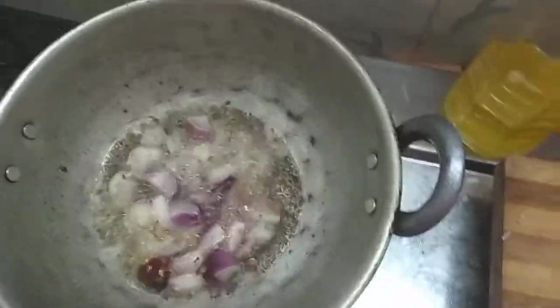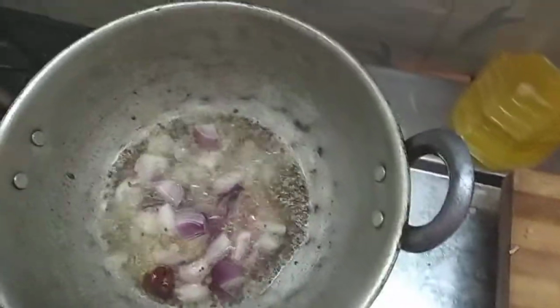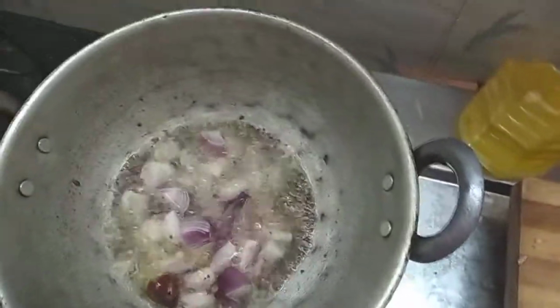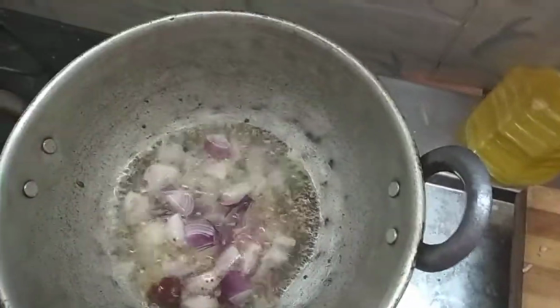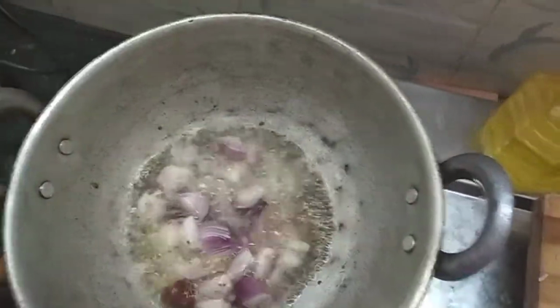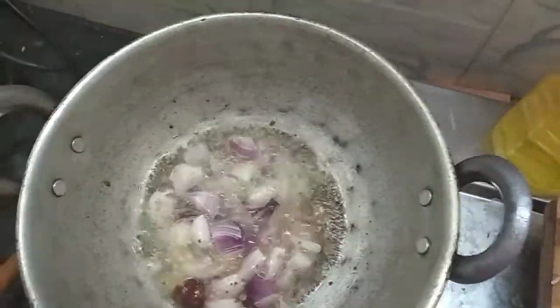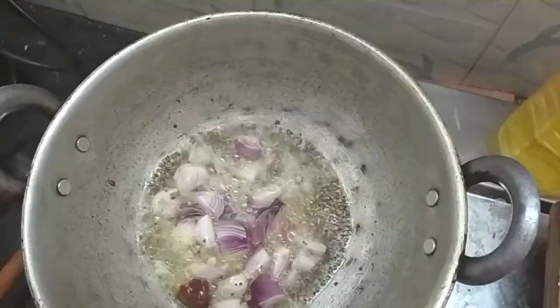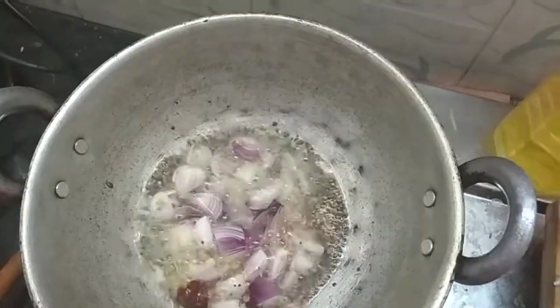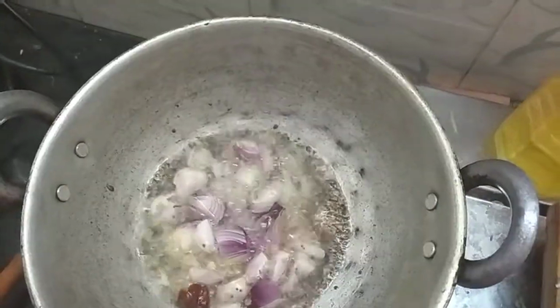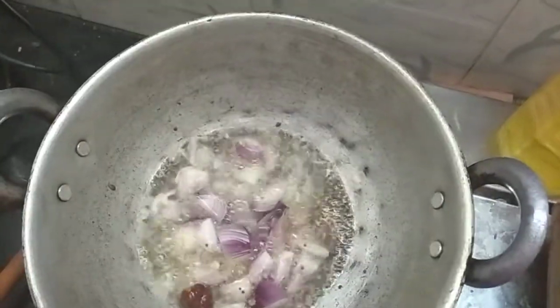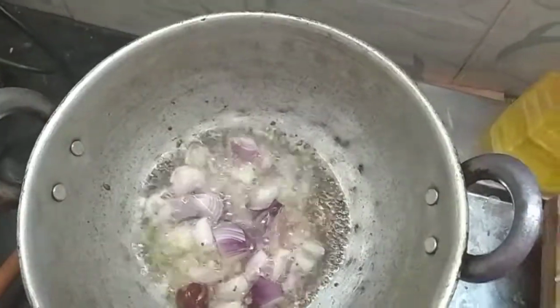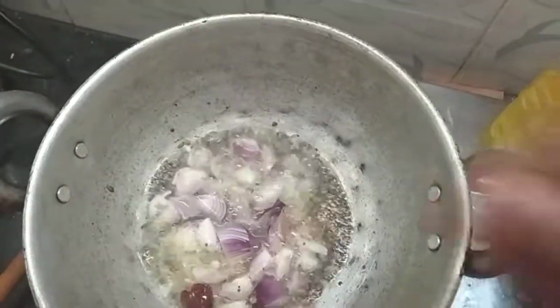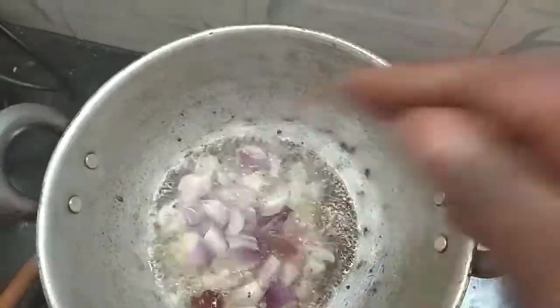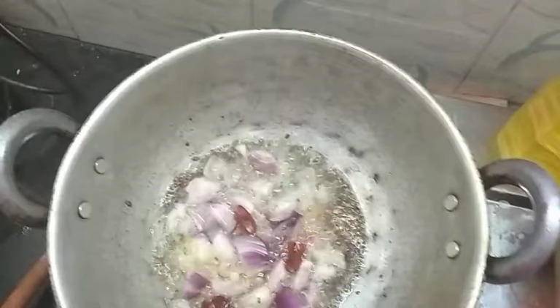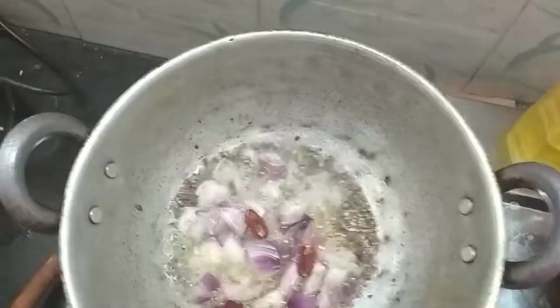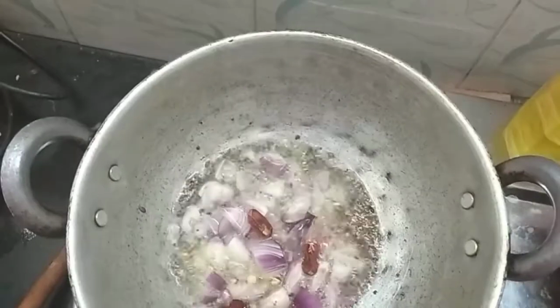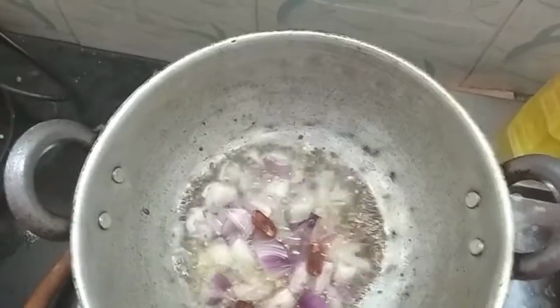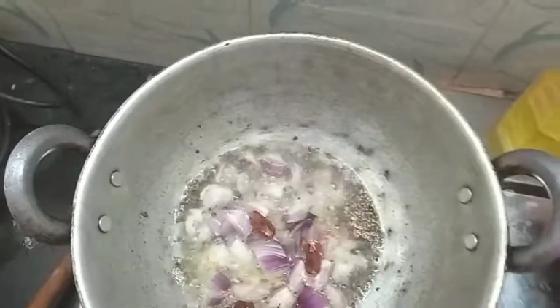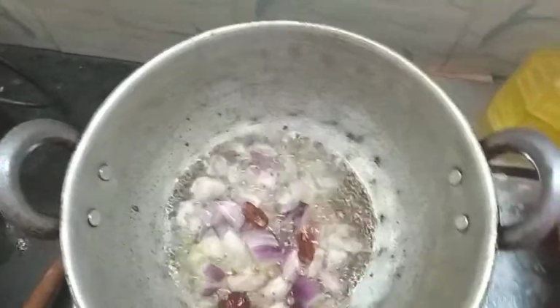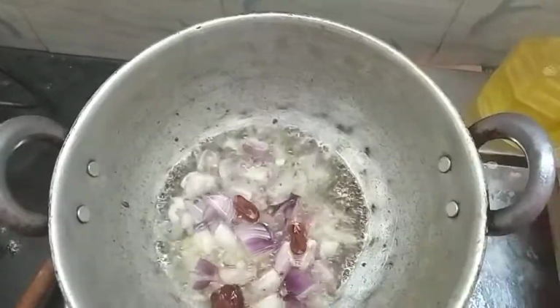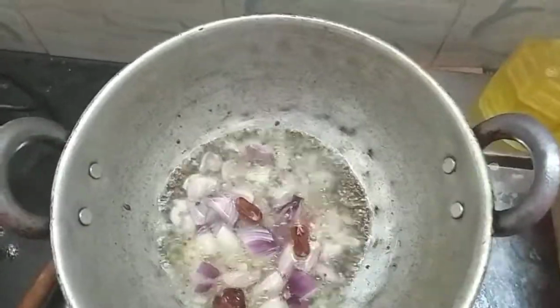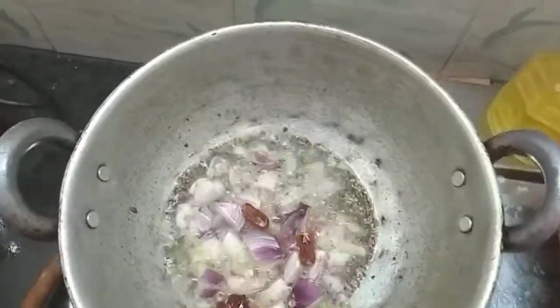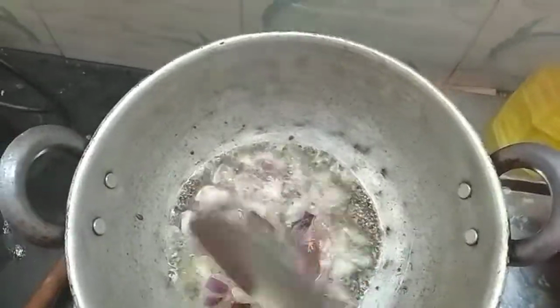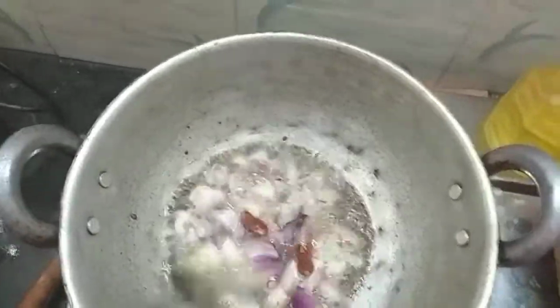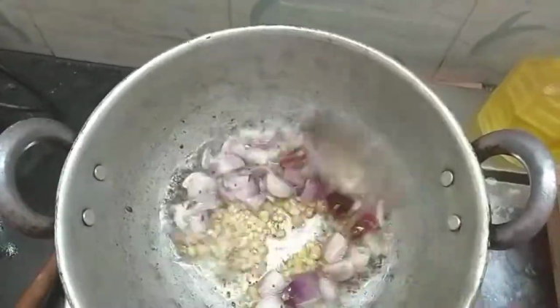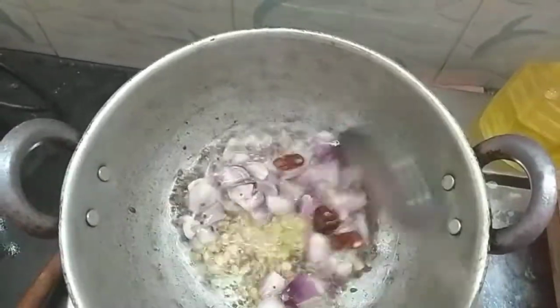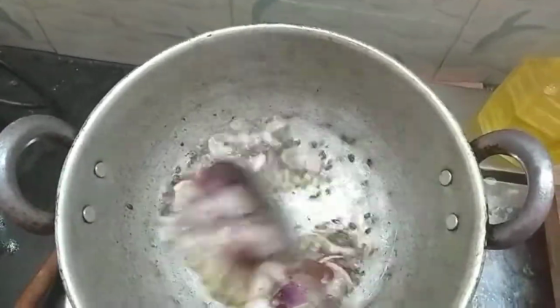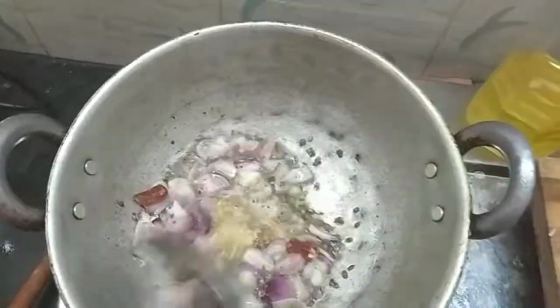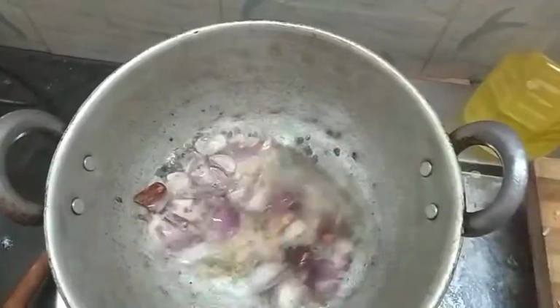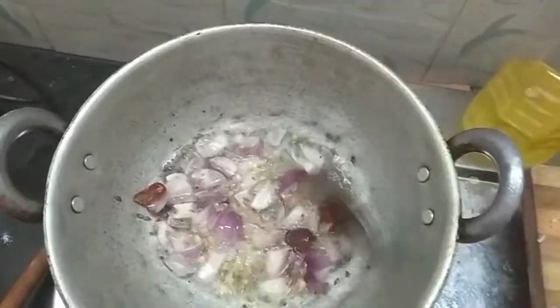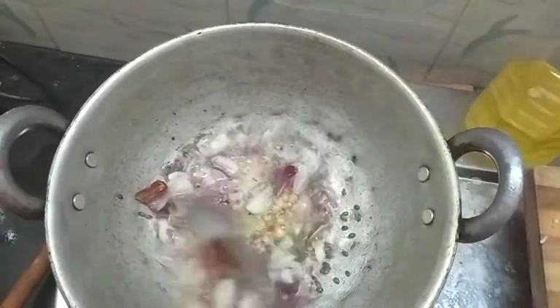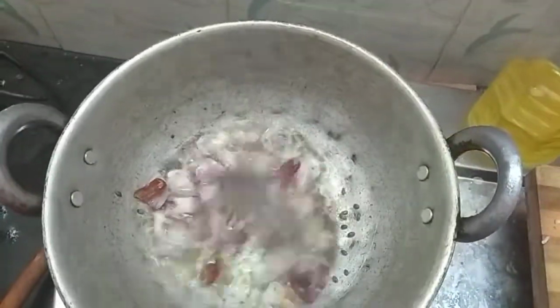It will take a moment — add the rice. And we will transfer the rice.